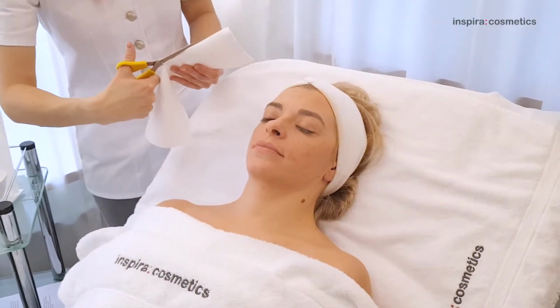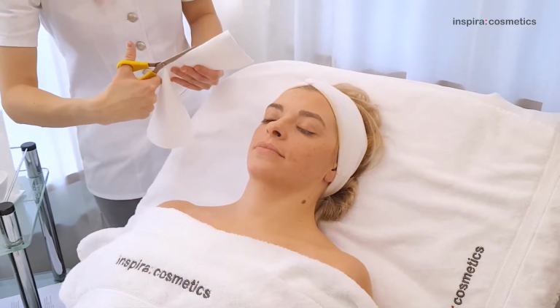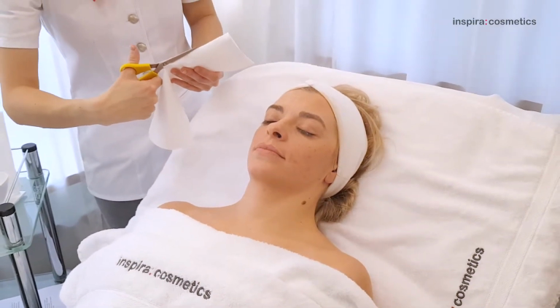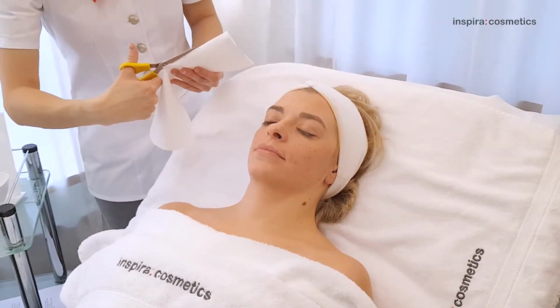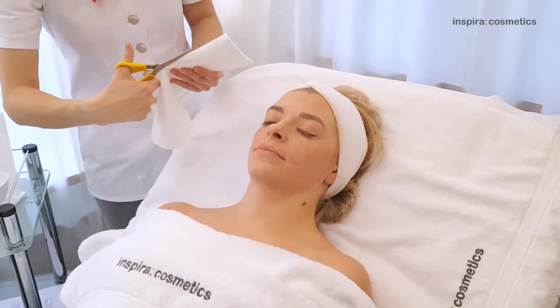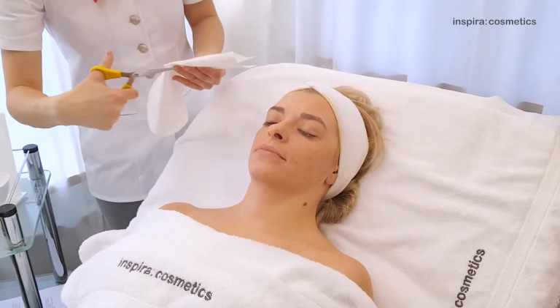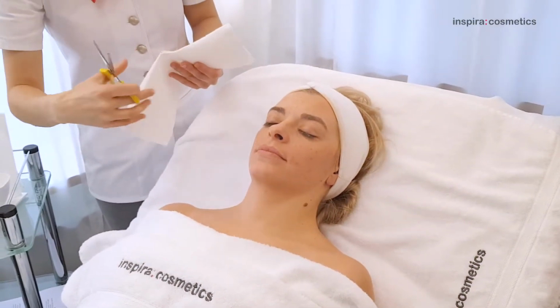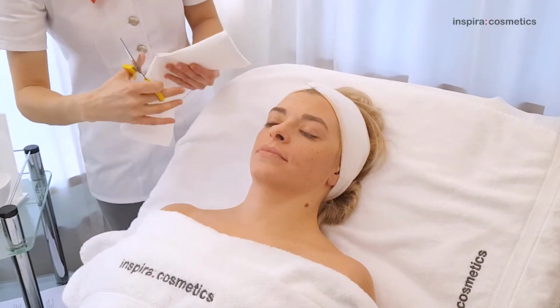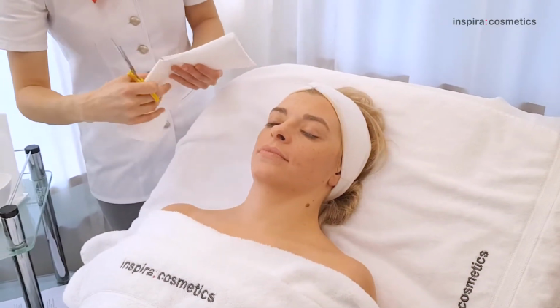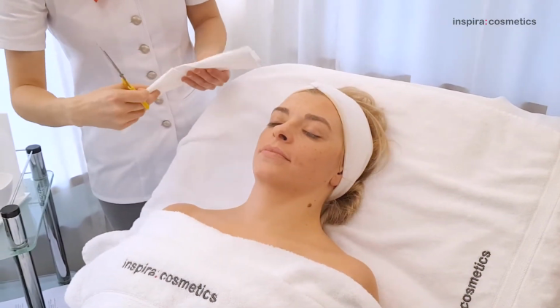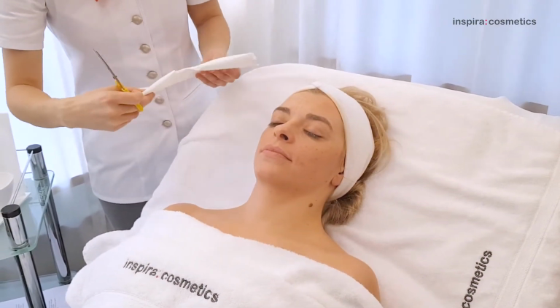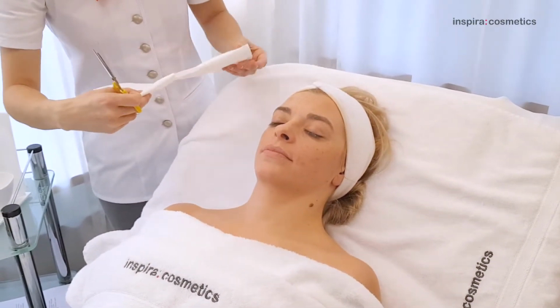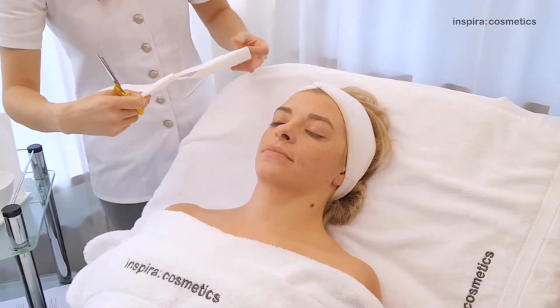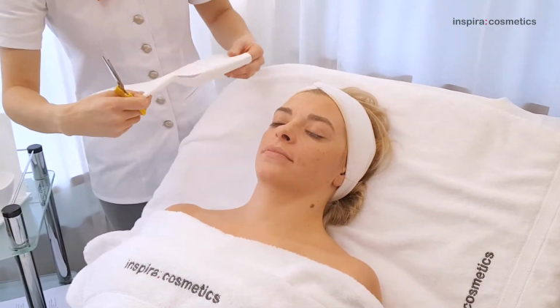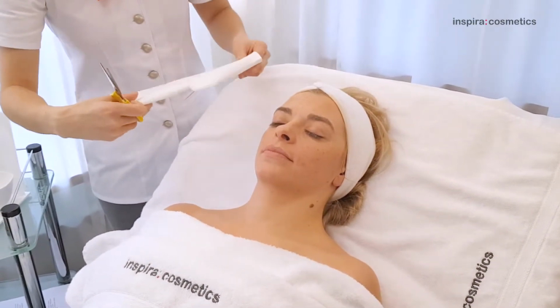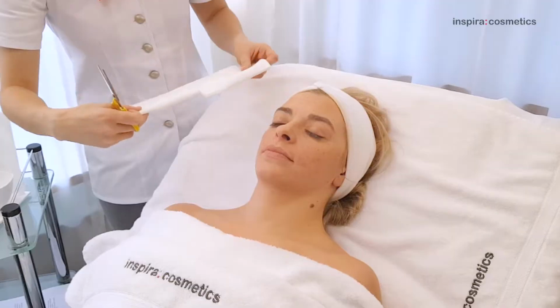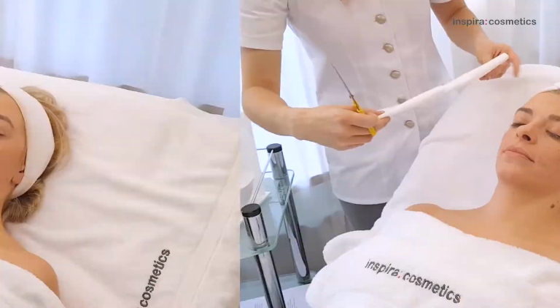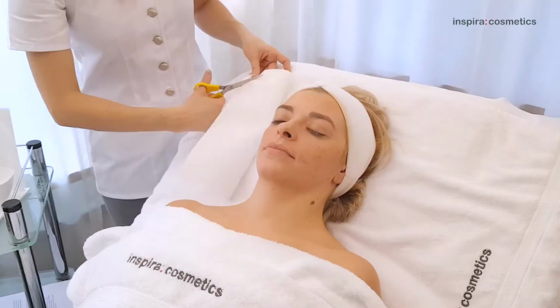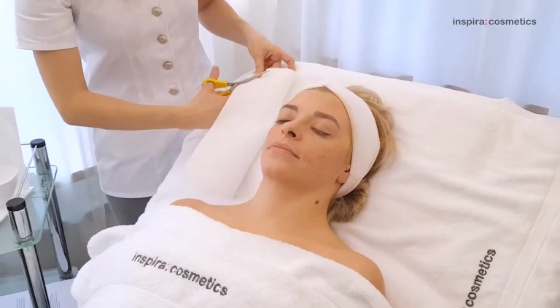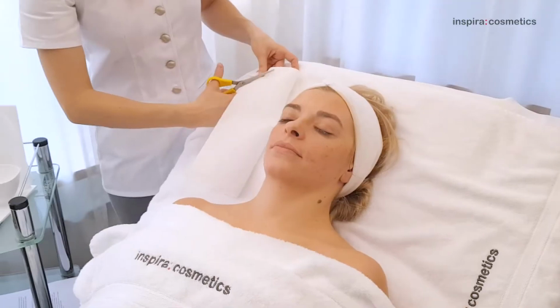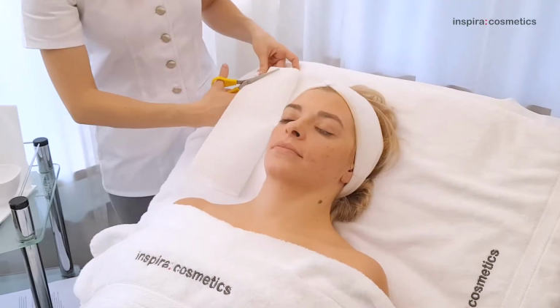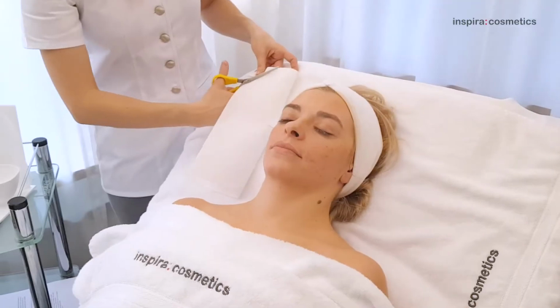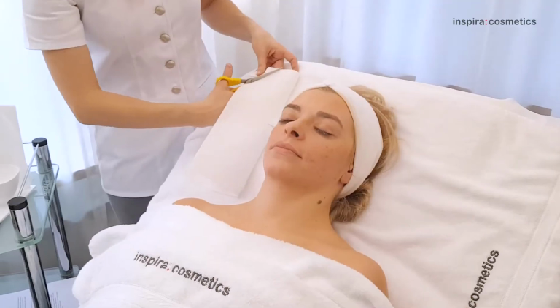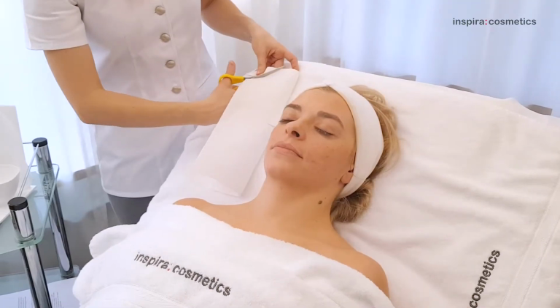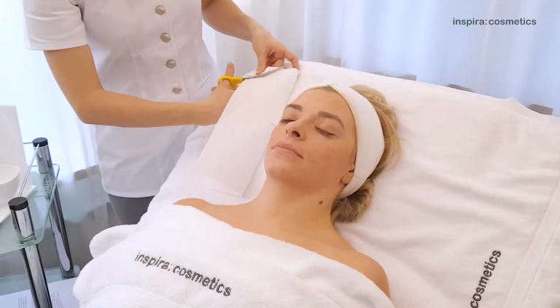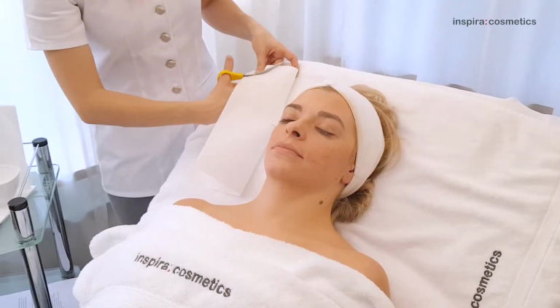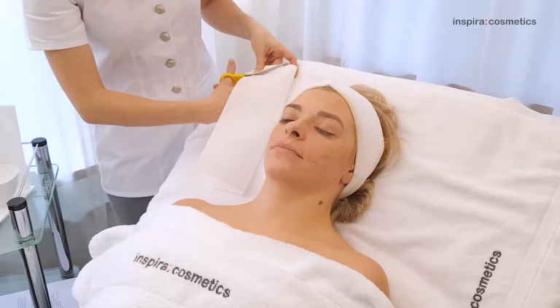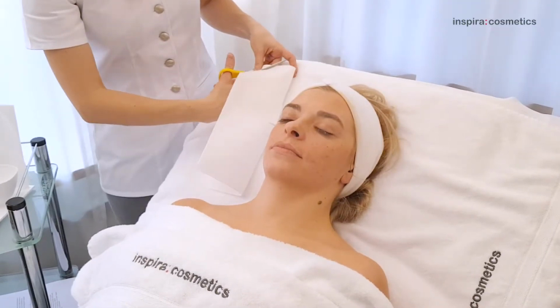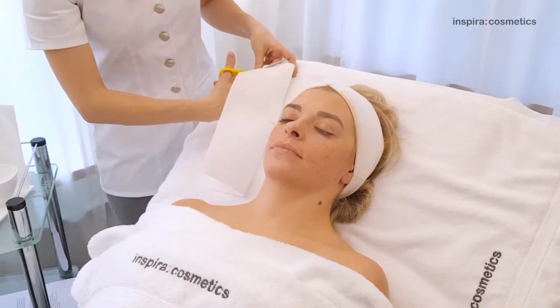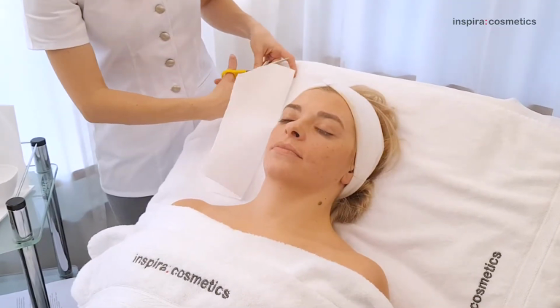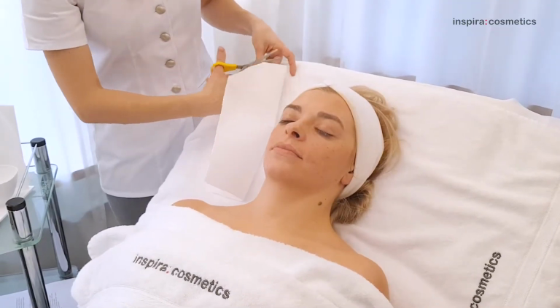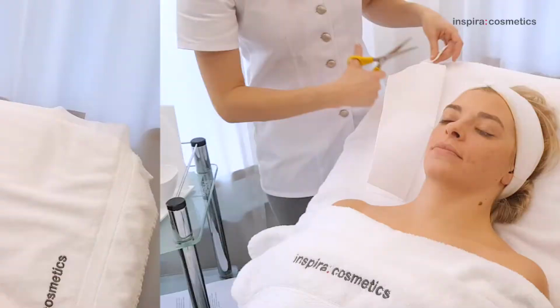Extra-Tipp: Vorherige Applikation einer Ampulle für ein noch besseres Ergebnis.